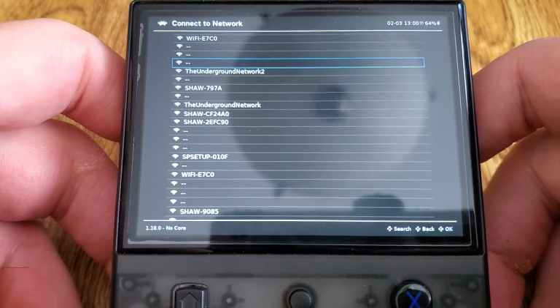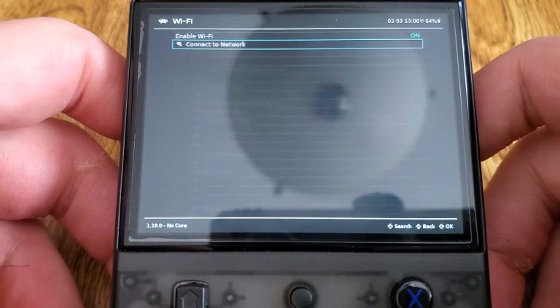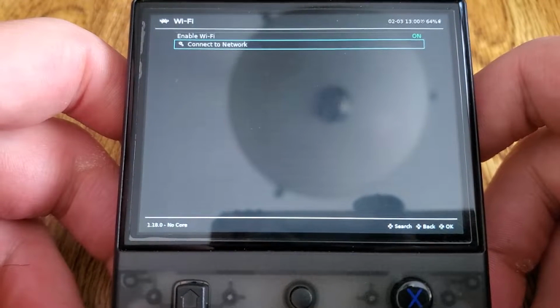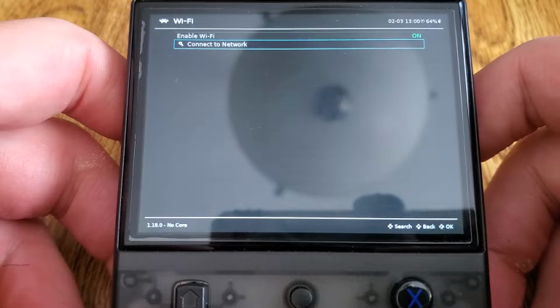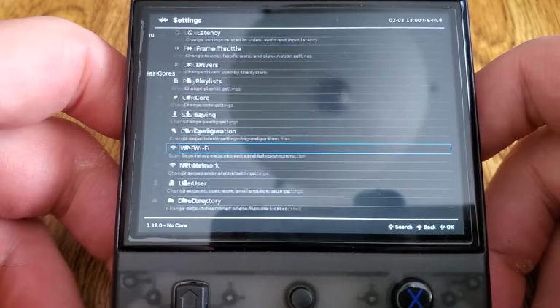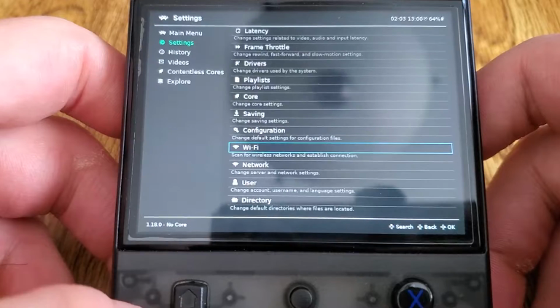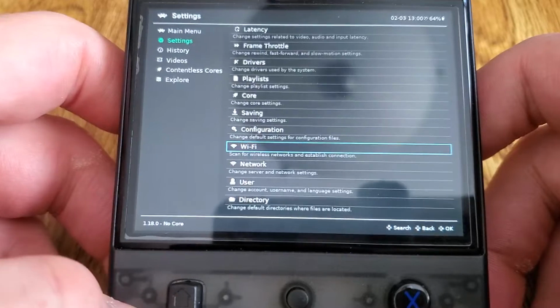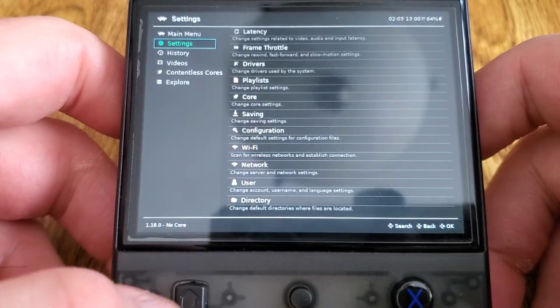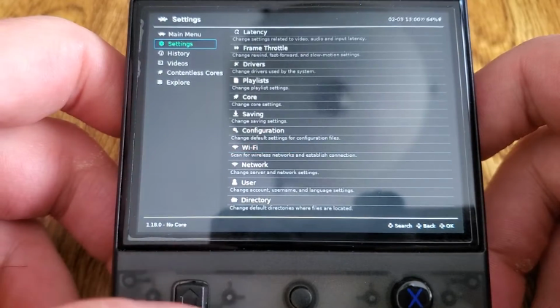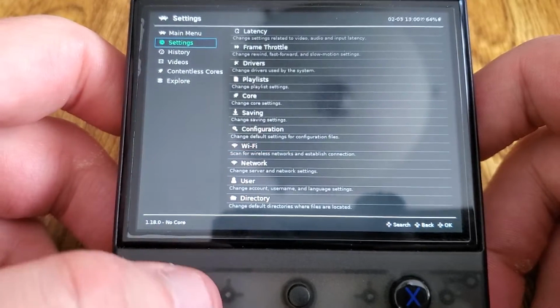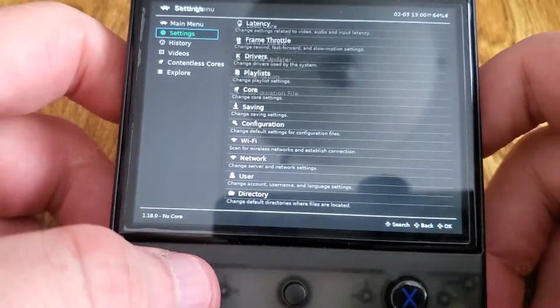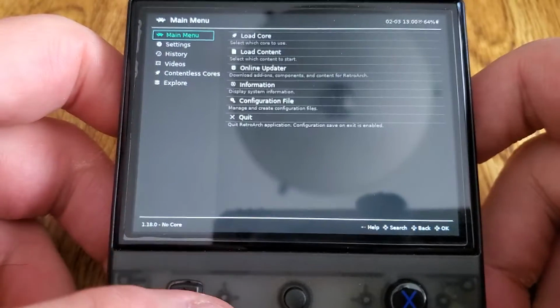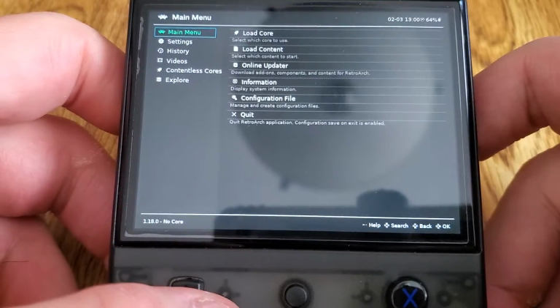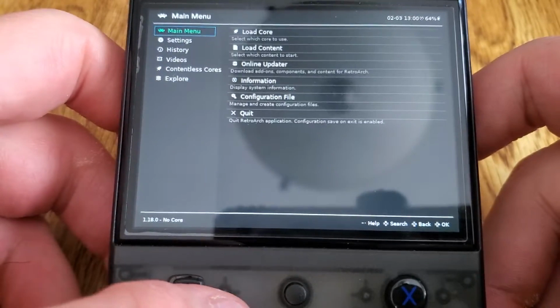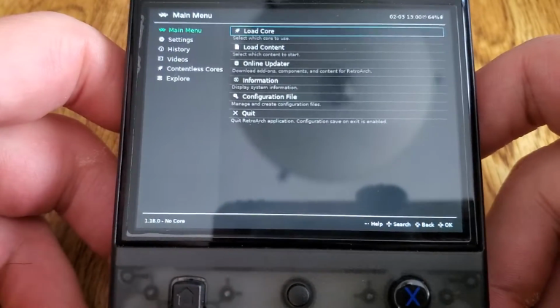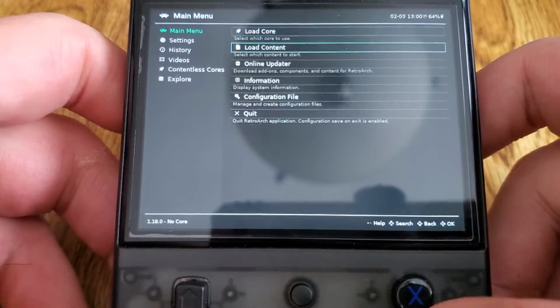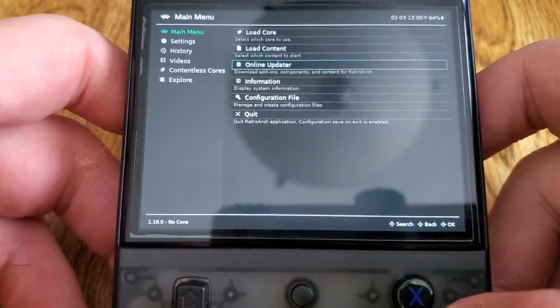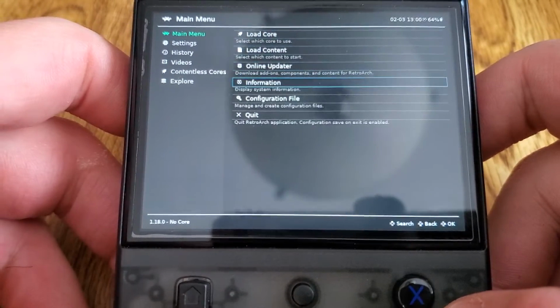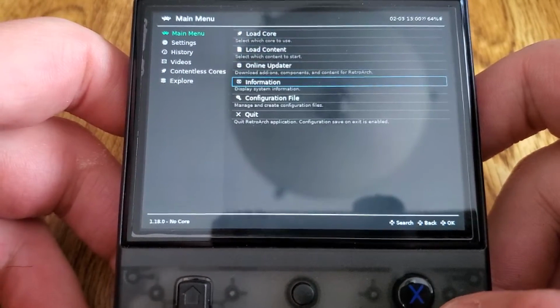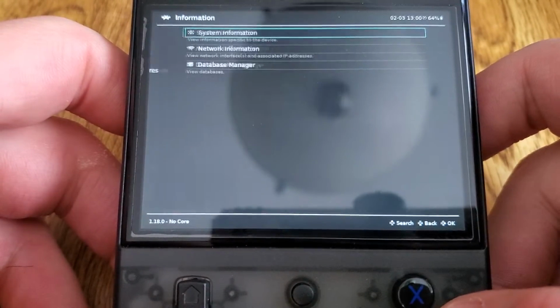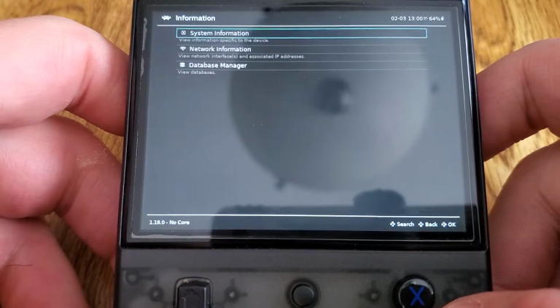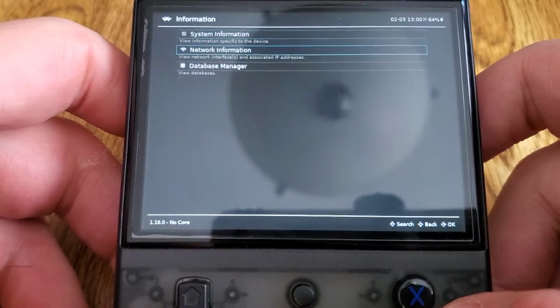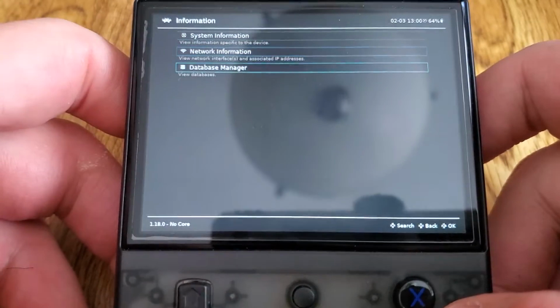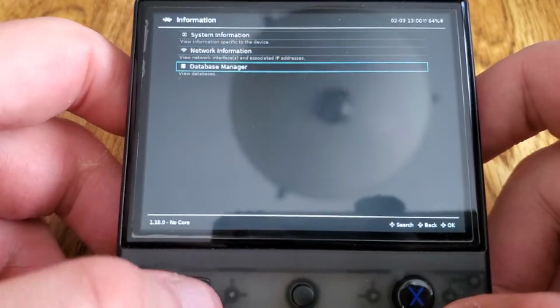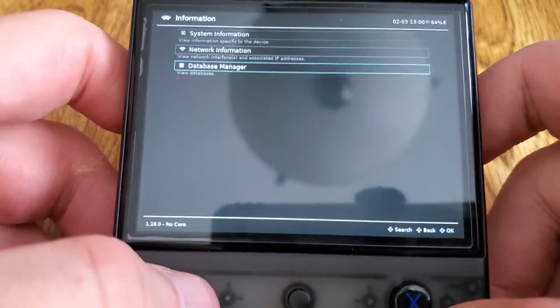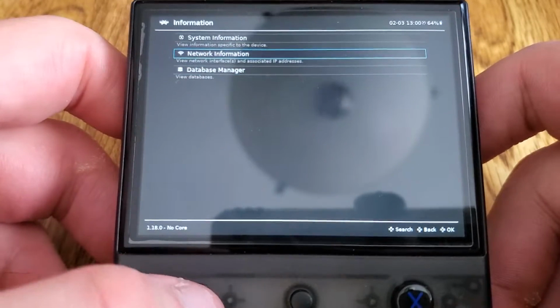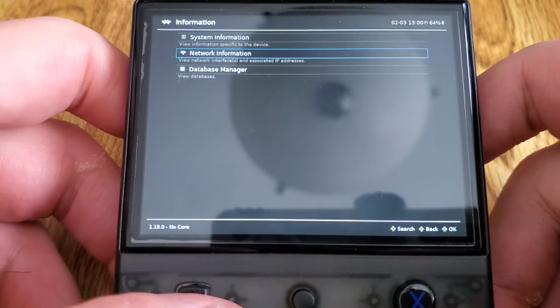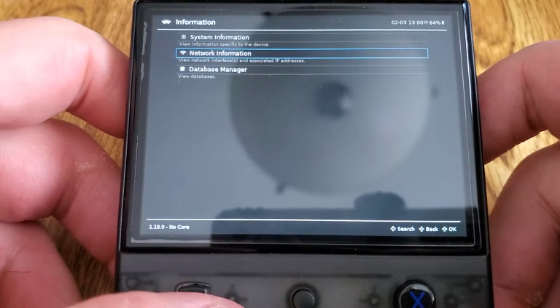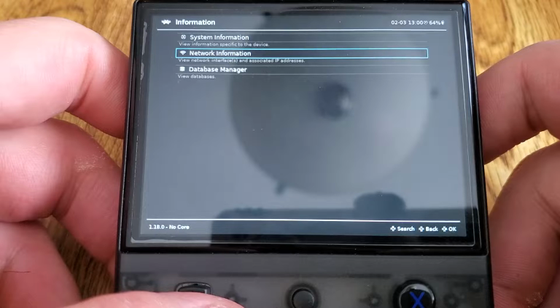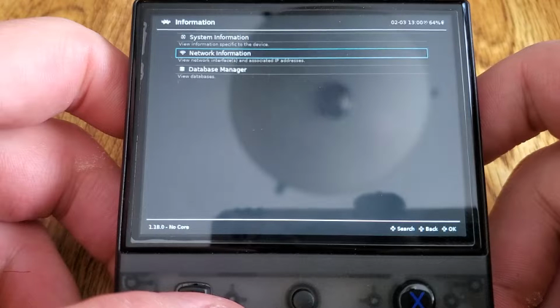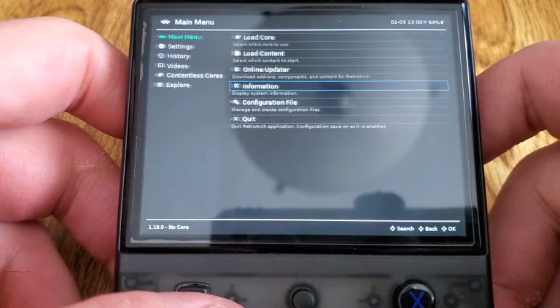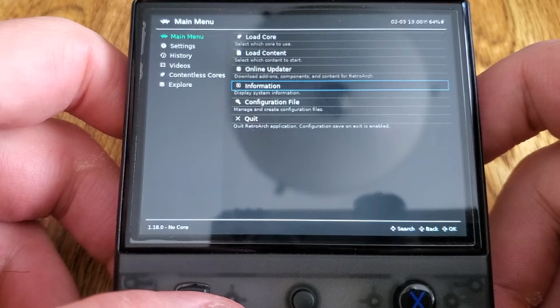You can connect to Wi-Fi from it as well. Over here in the main menu under Information, you can go to Network Information to get your IP.